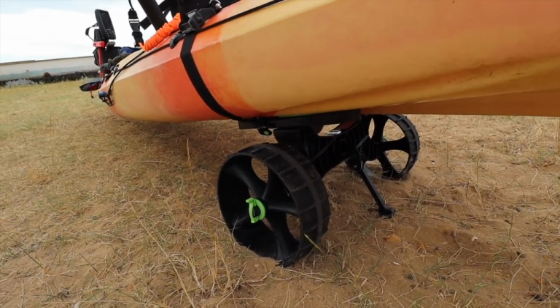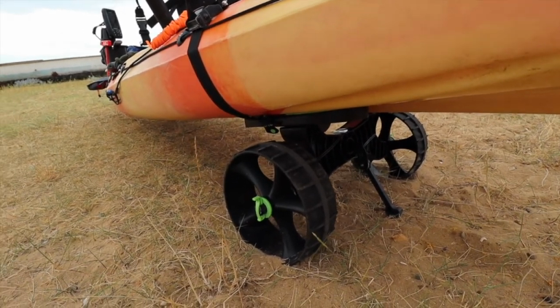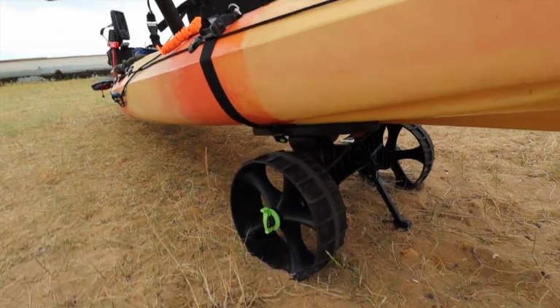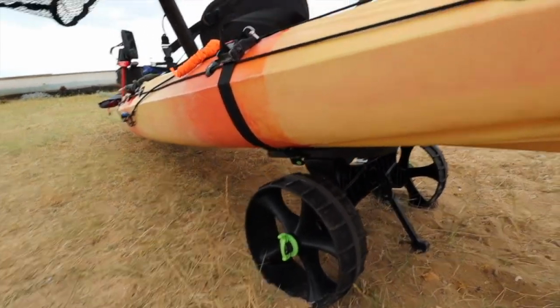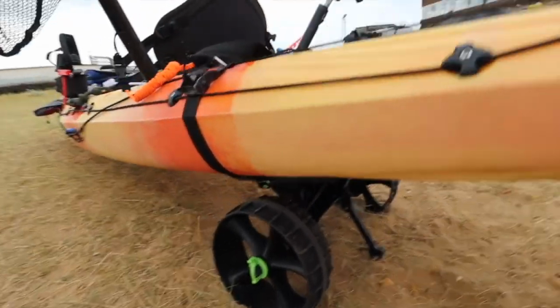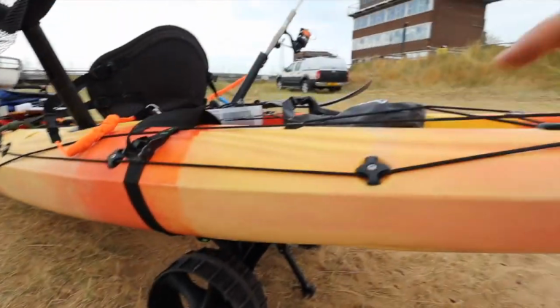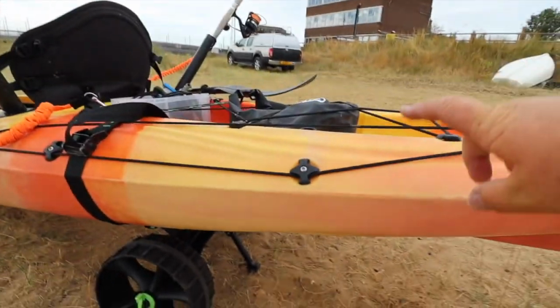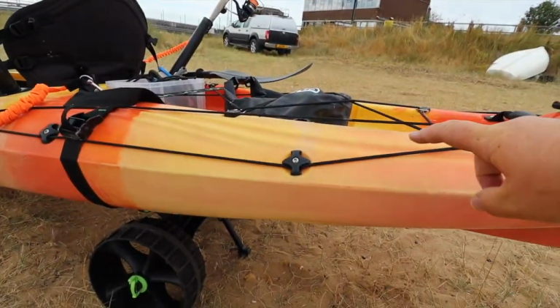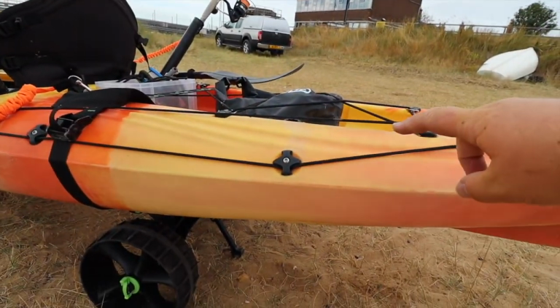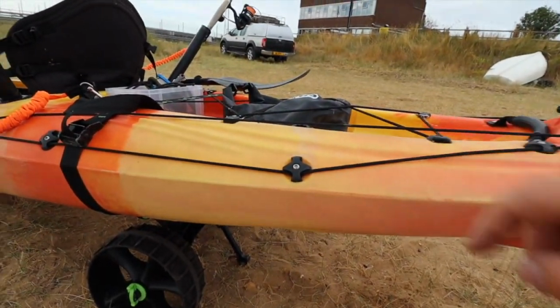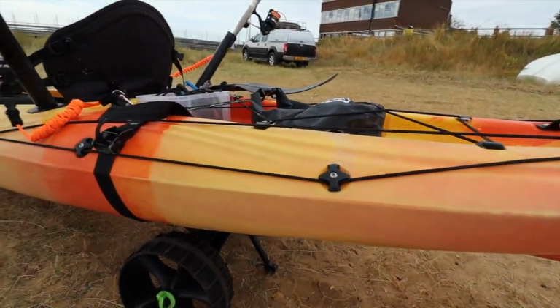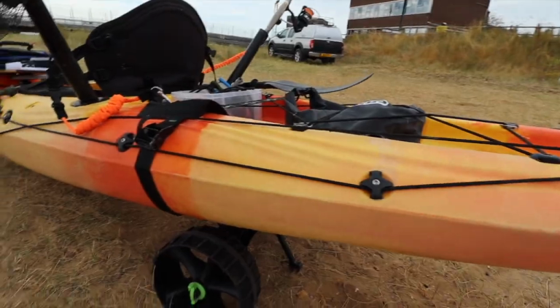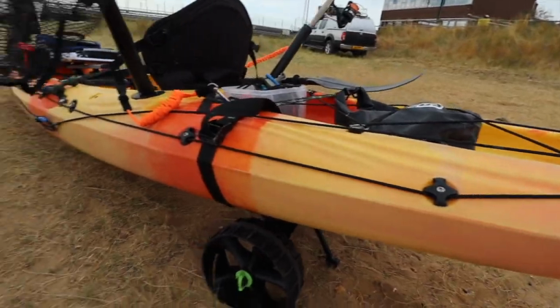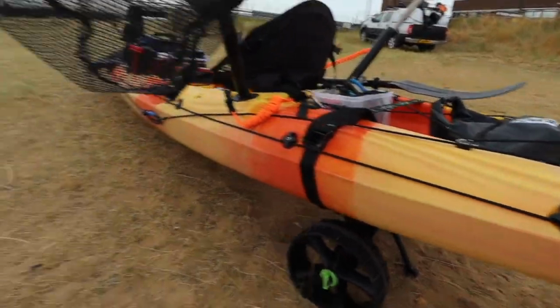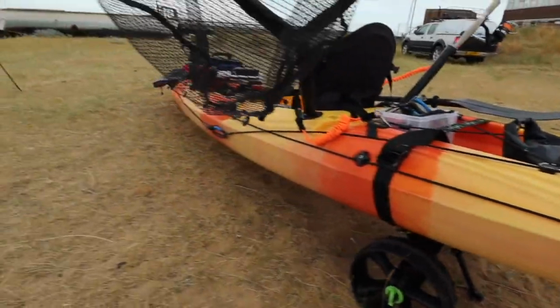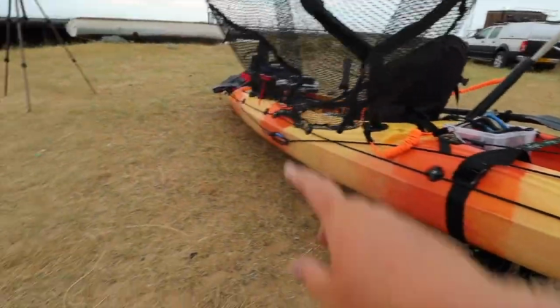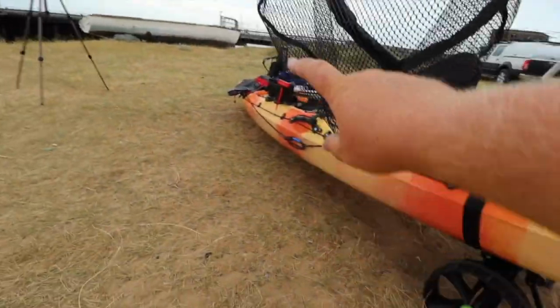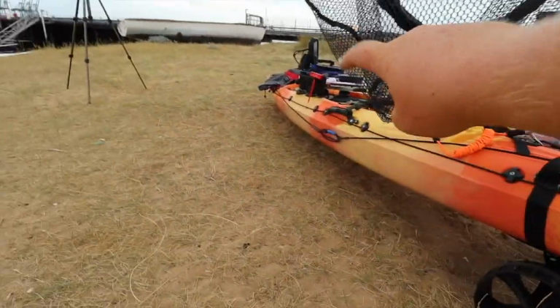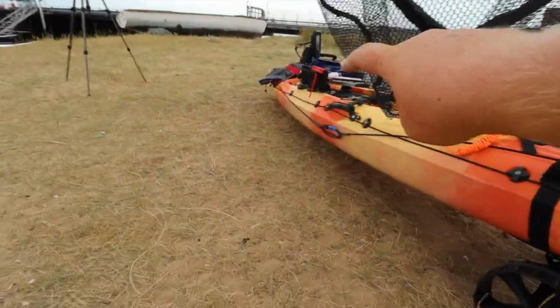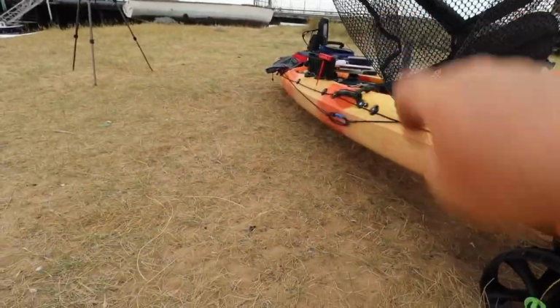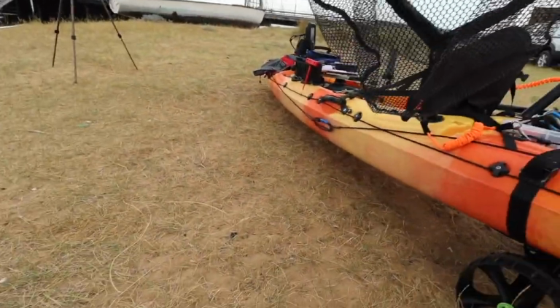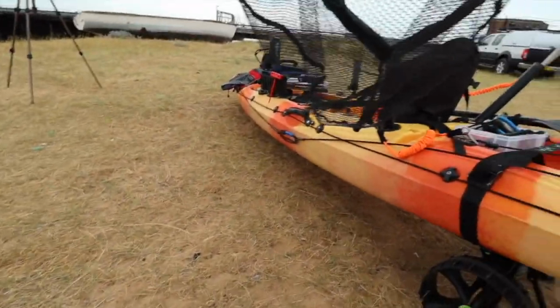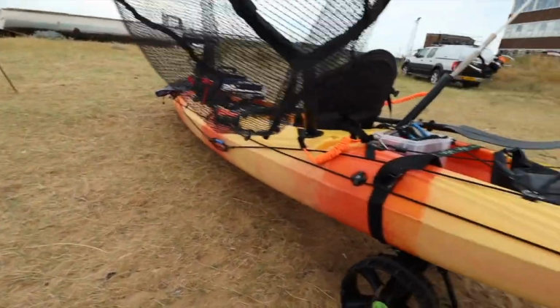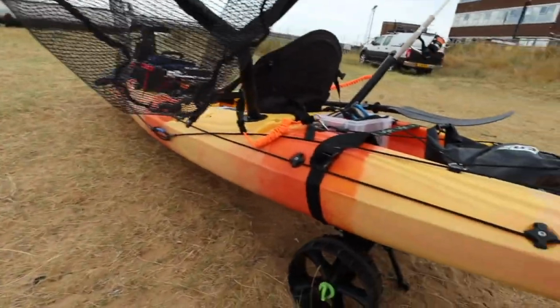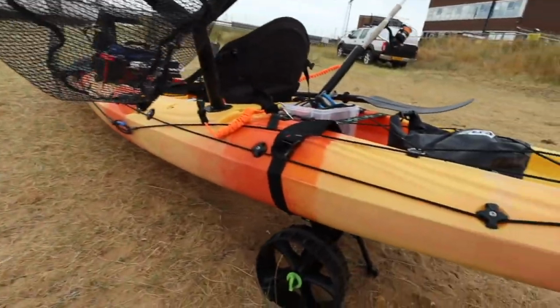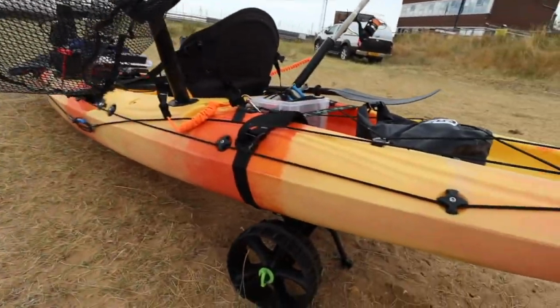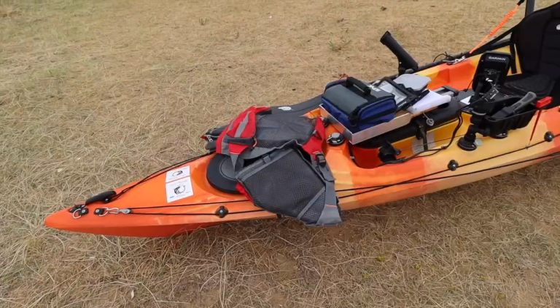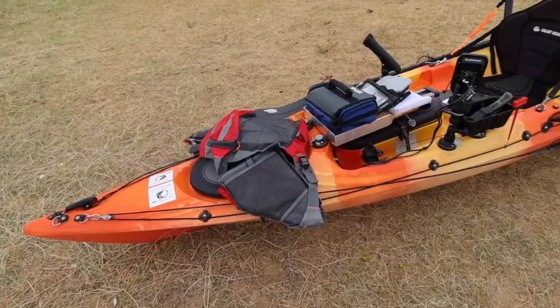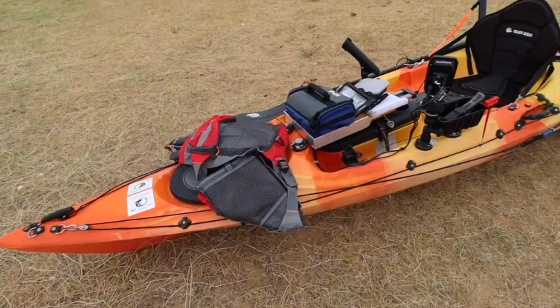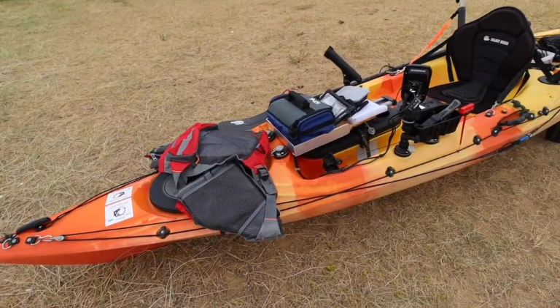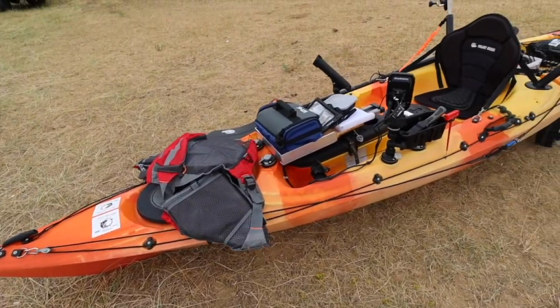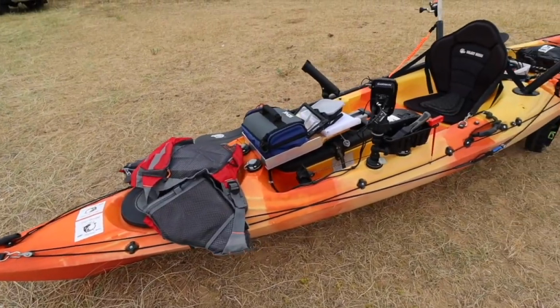Underneath the kayak are the Sea Tug wheels - these are really nice kayak wheels. Apparently they store down and go in the front locker, so I'm interested to see how that works today. It'll be nice to just put them in the front rather than leaving them on the back.